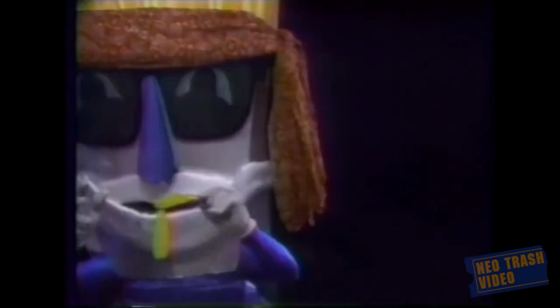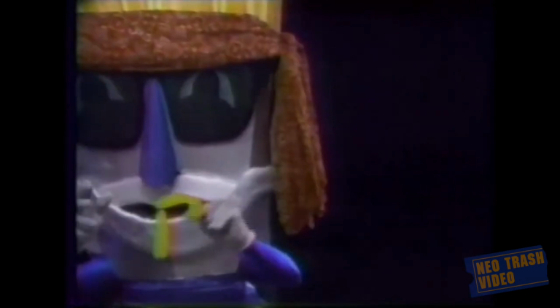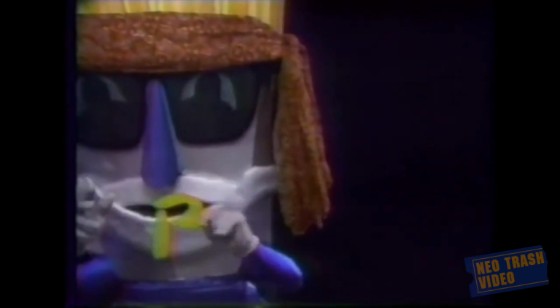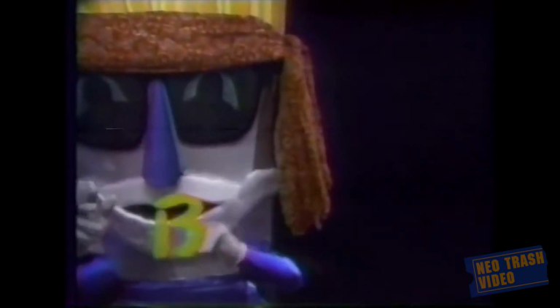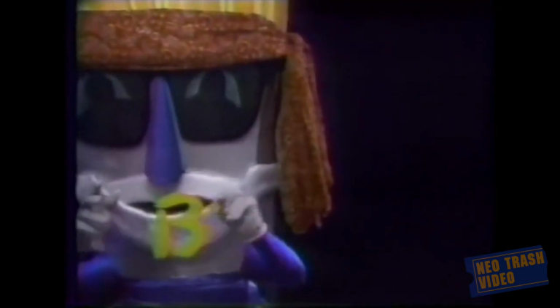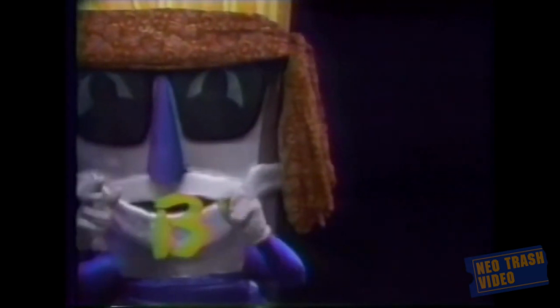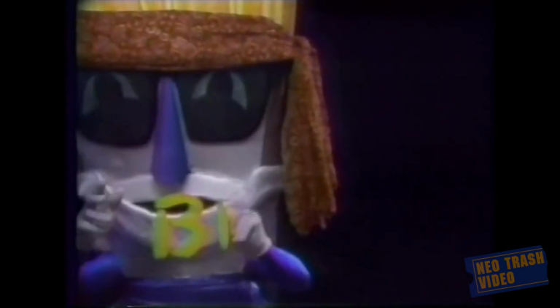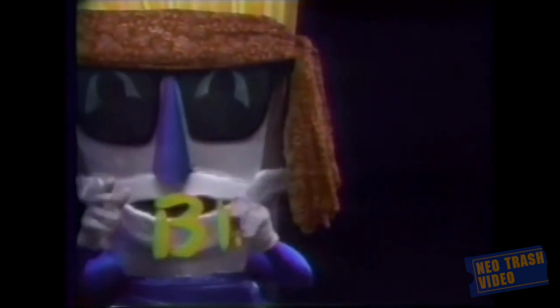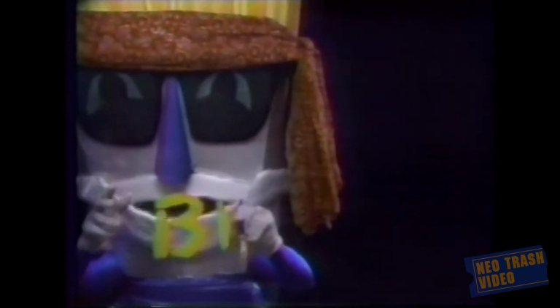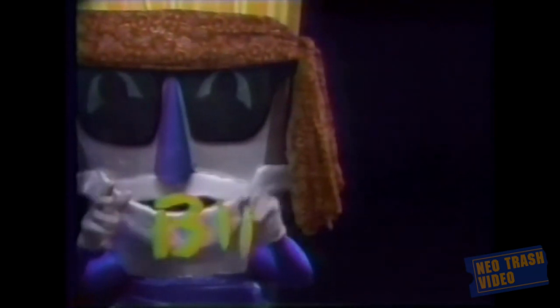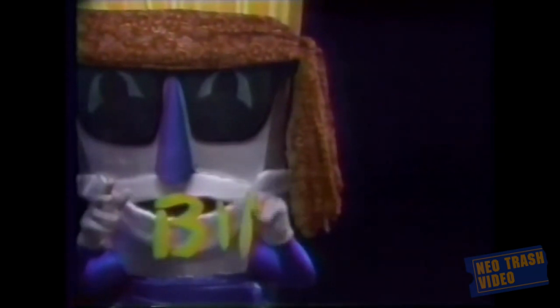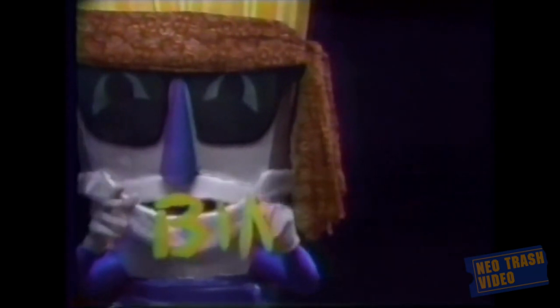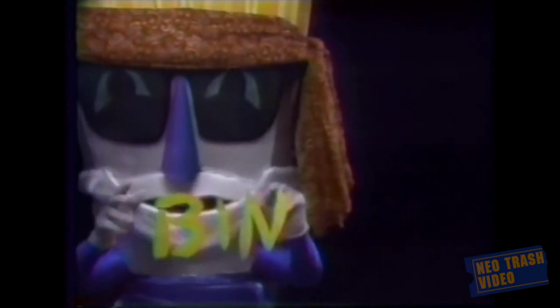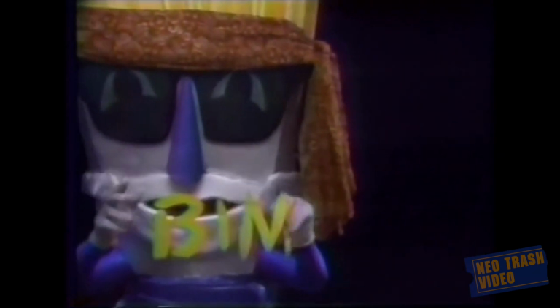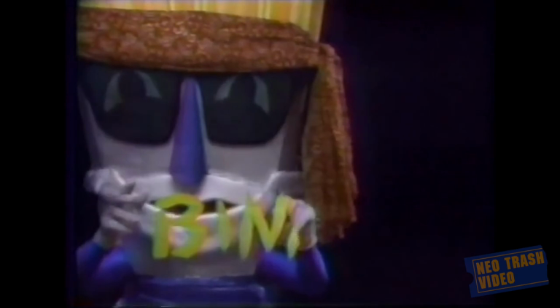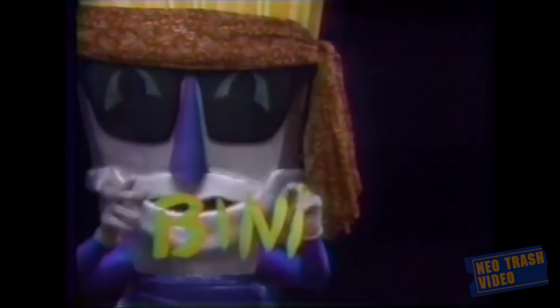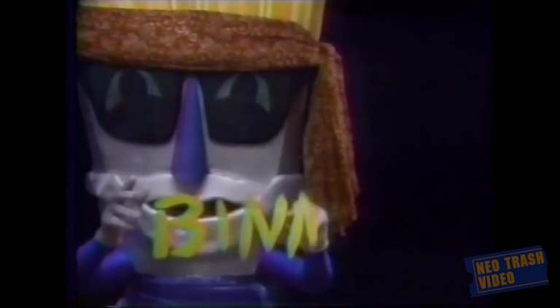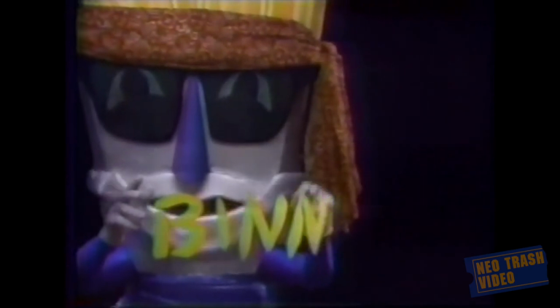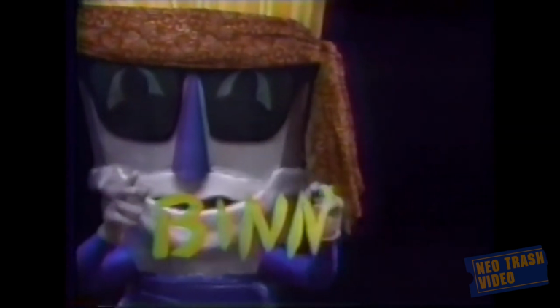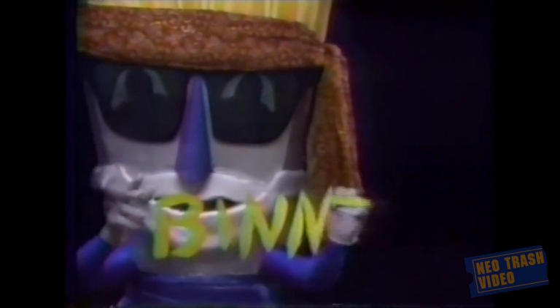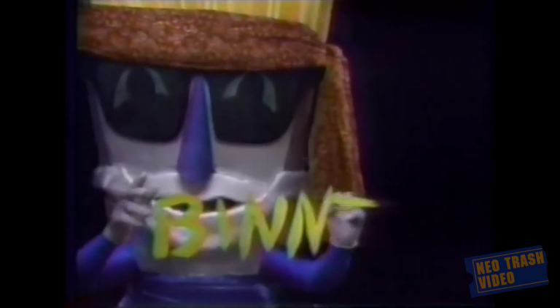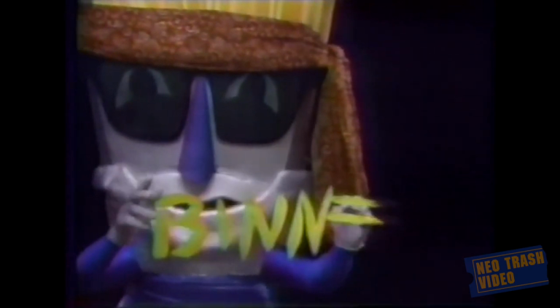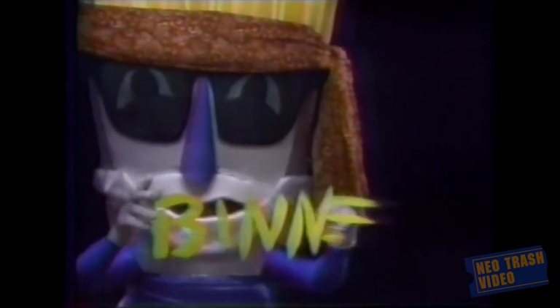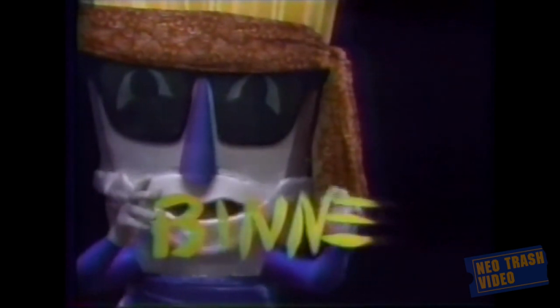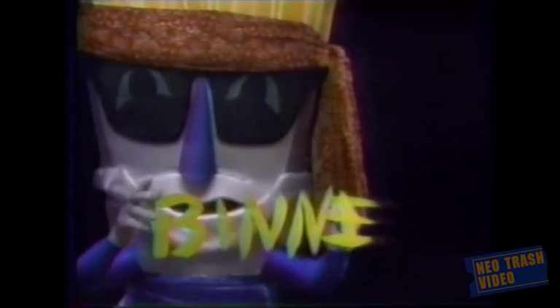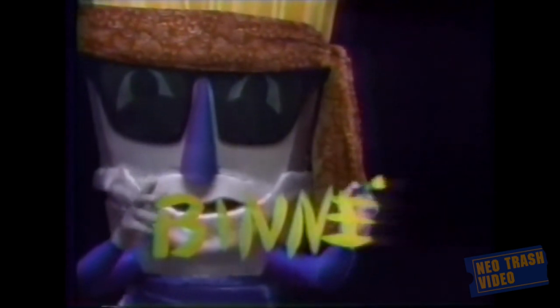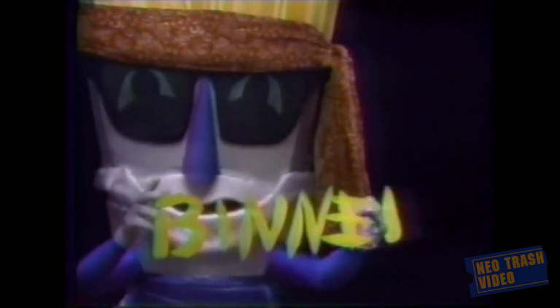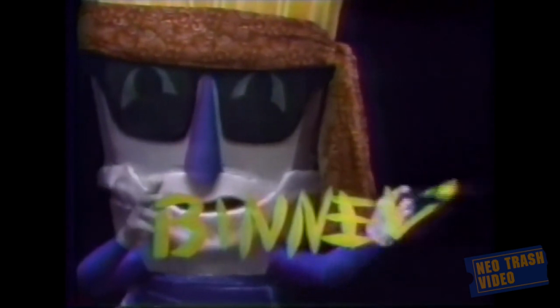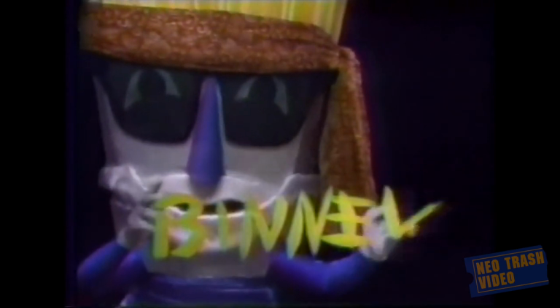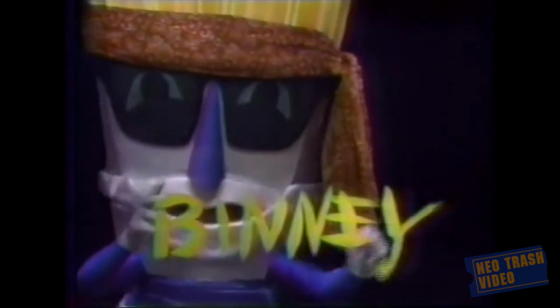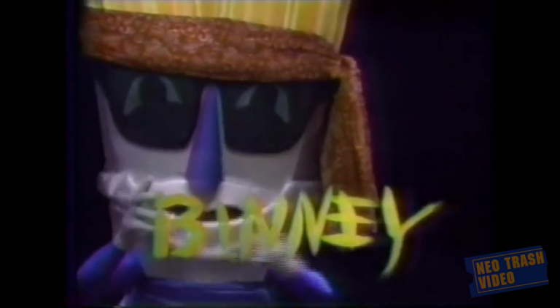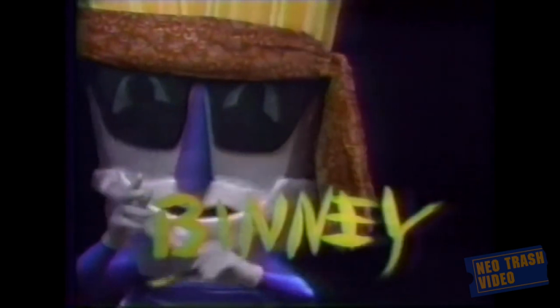Gotta go. This is your favorite paintbrush. Signing out, Benny.